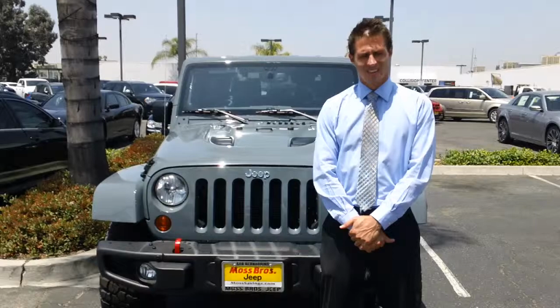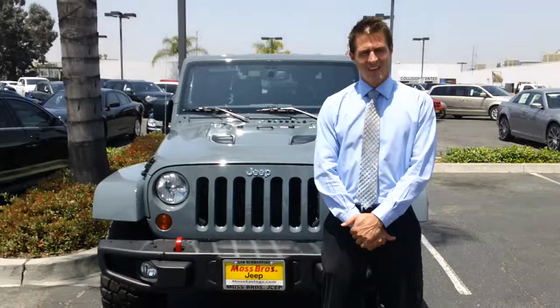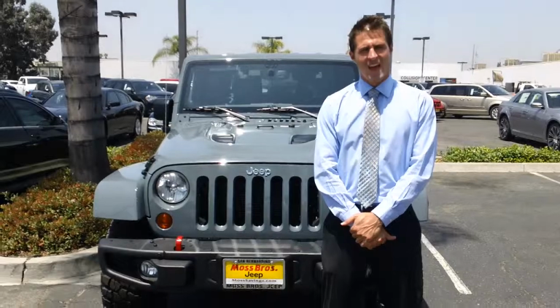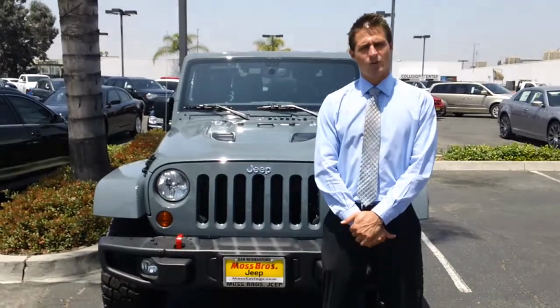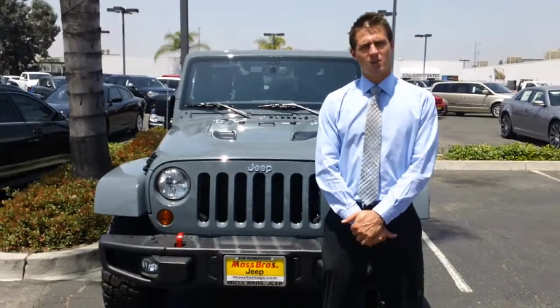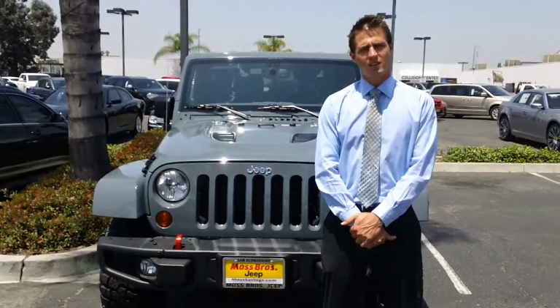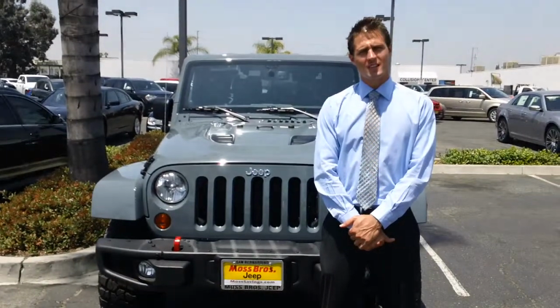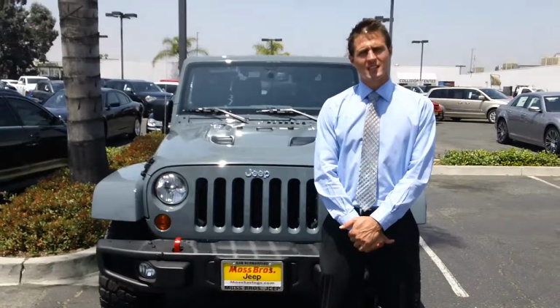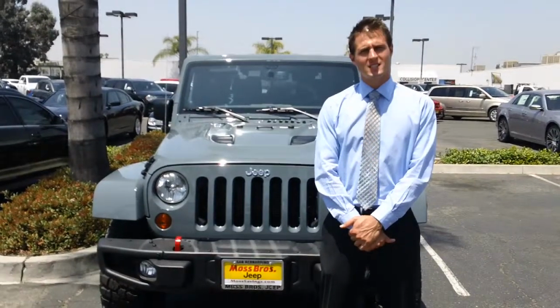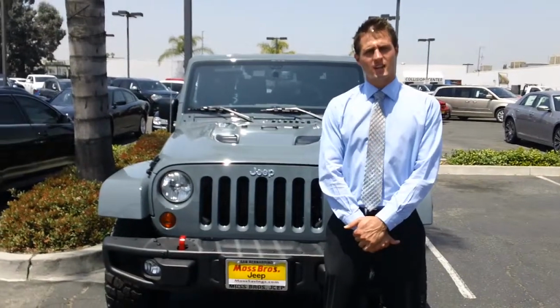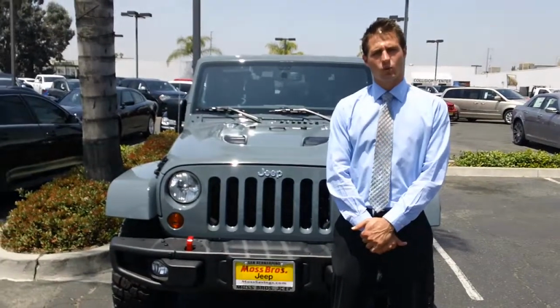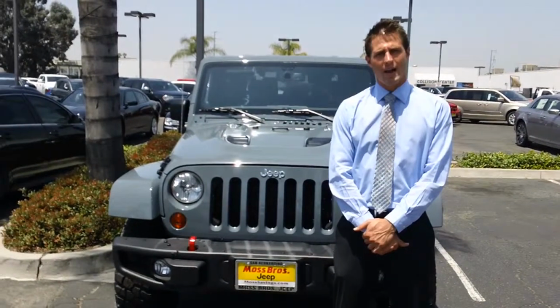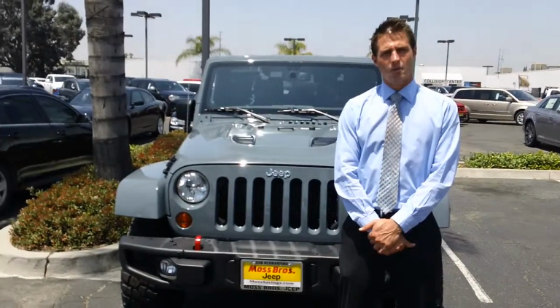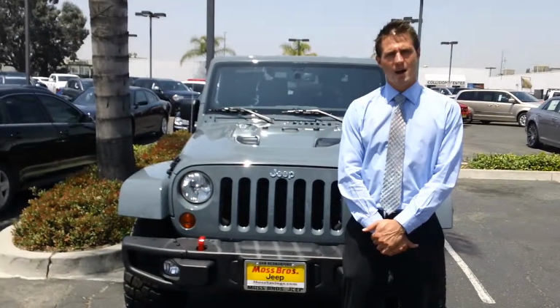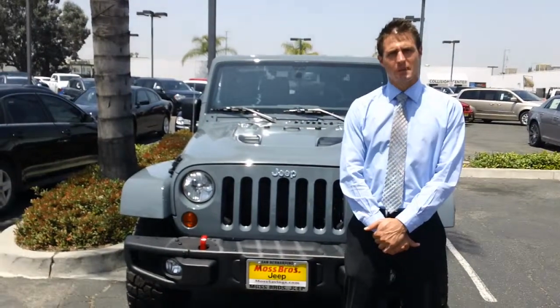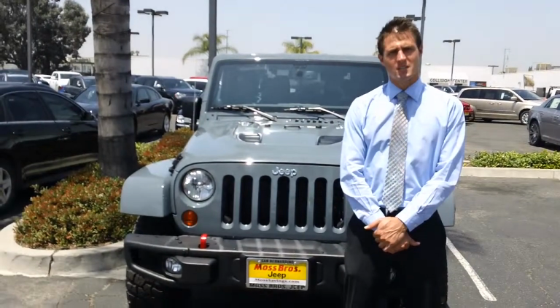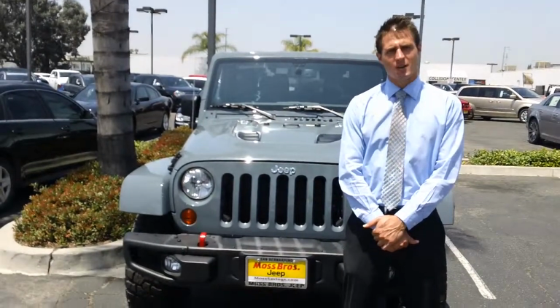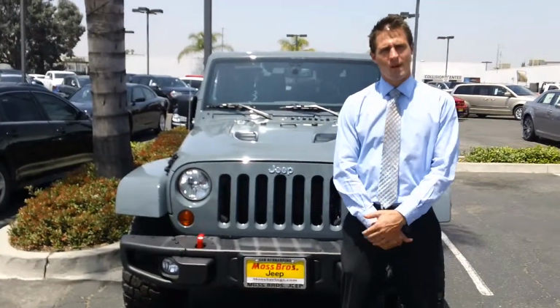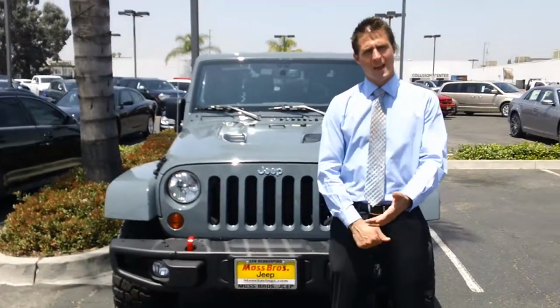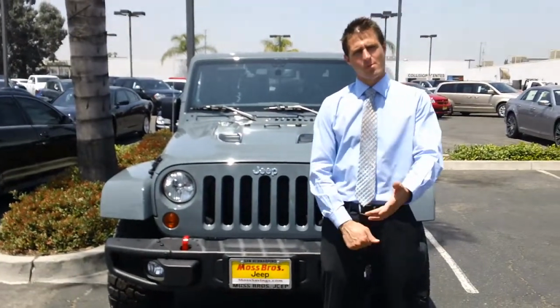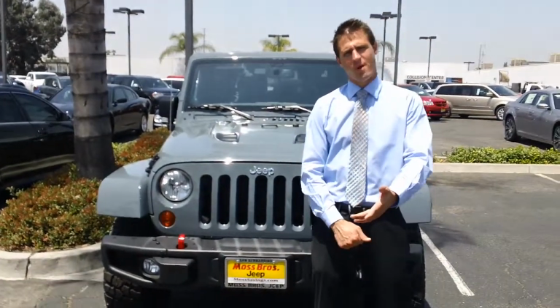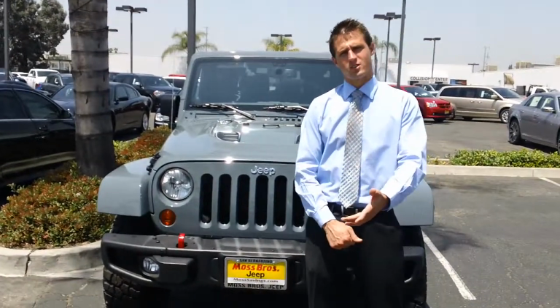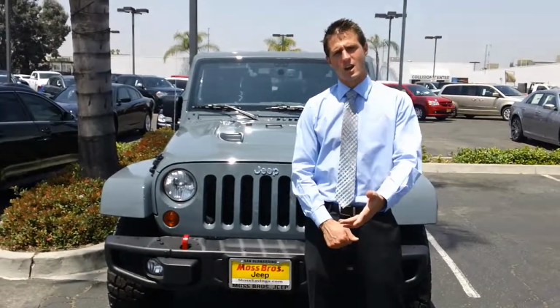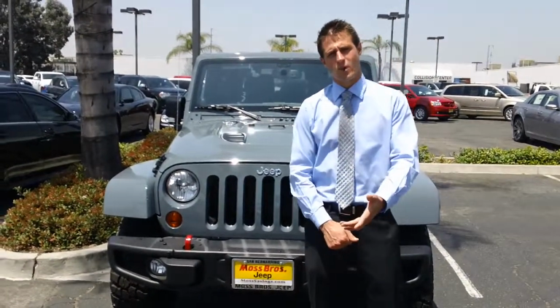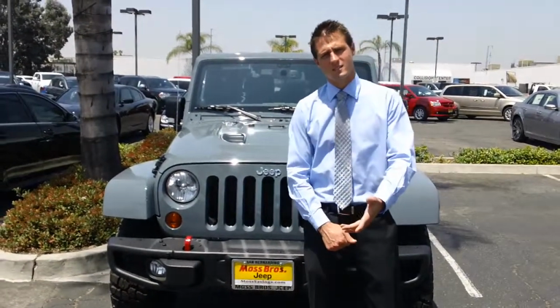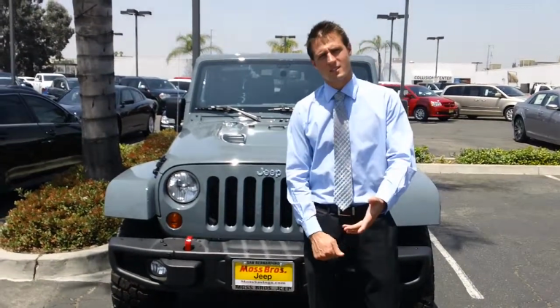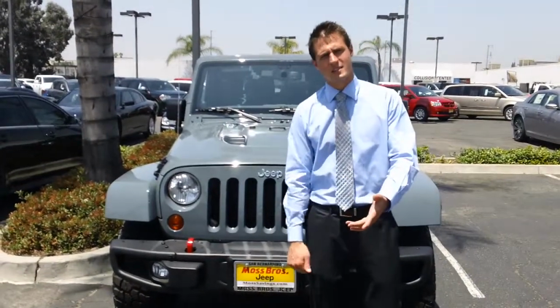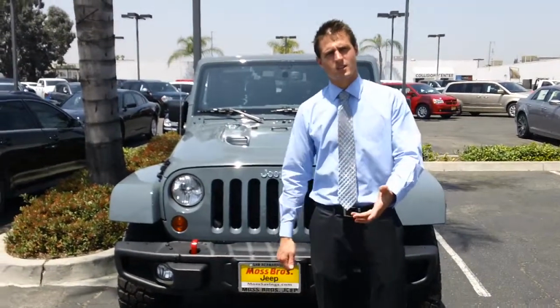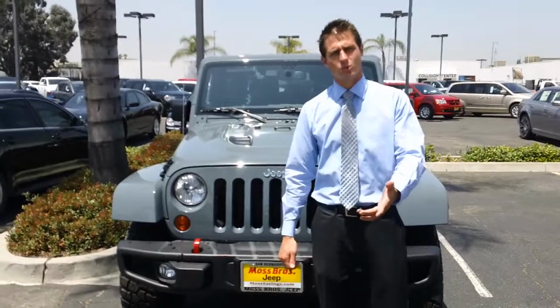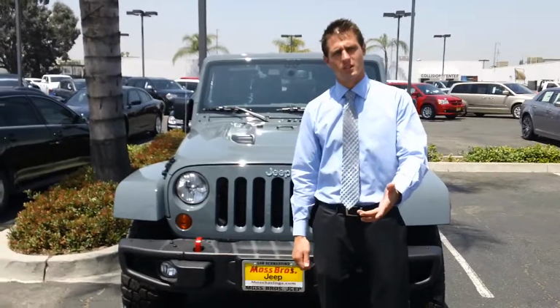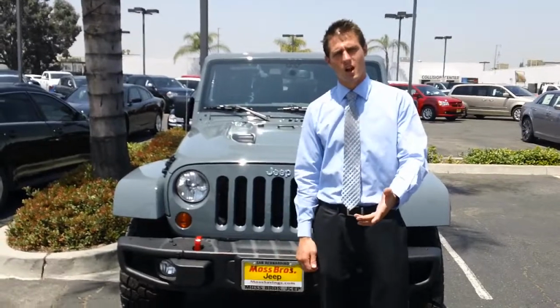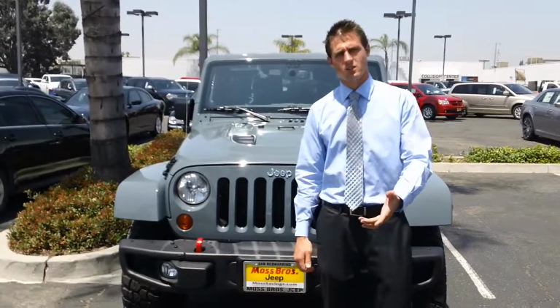Hey, what's going on Ulysses? Andrew Wagner of Moss Brothers here with my camera partner Josh Watson — he's actually the one that talked to you.